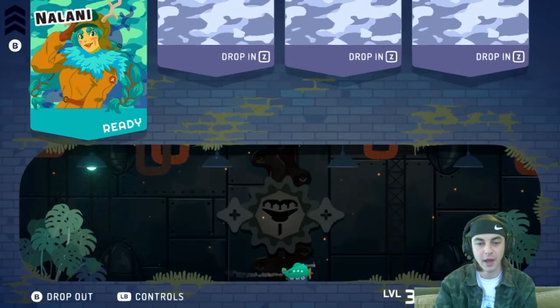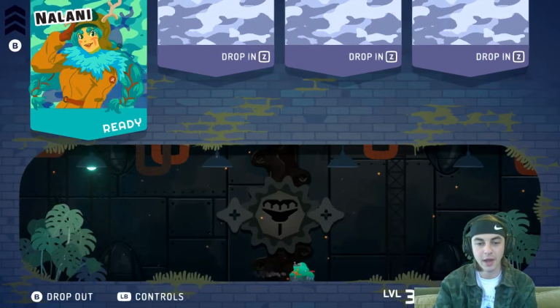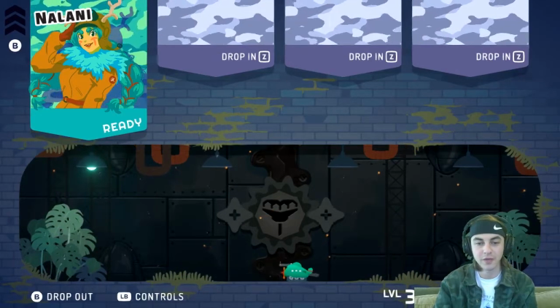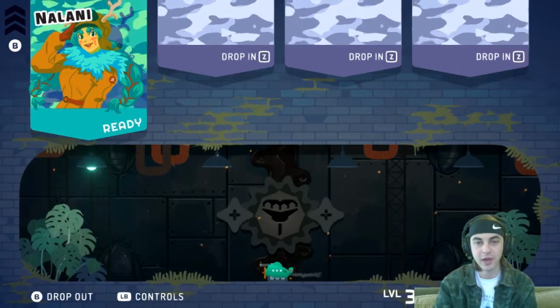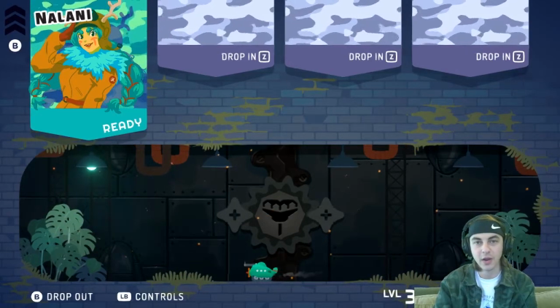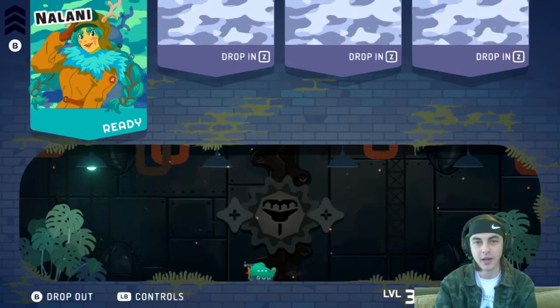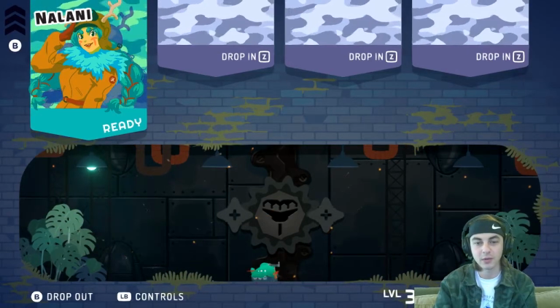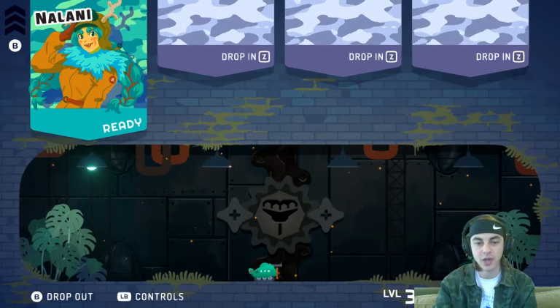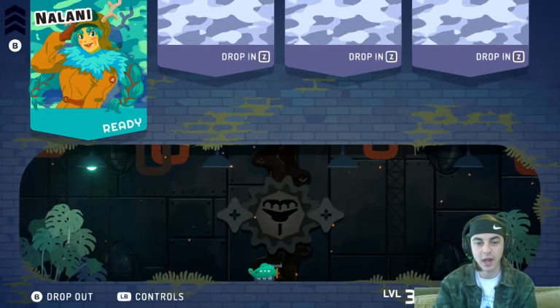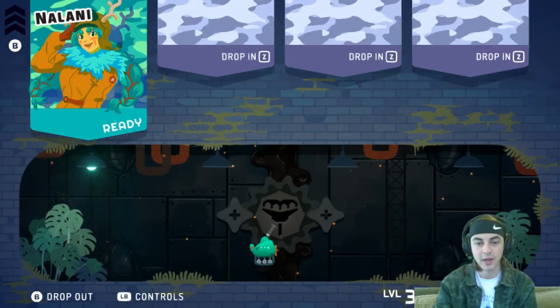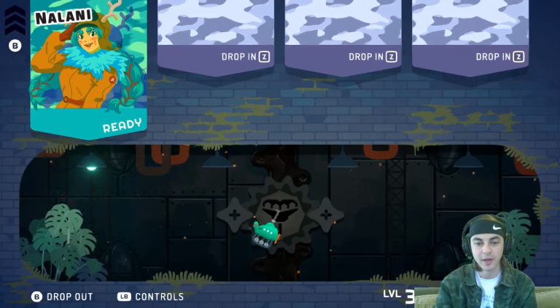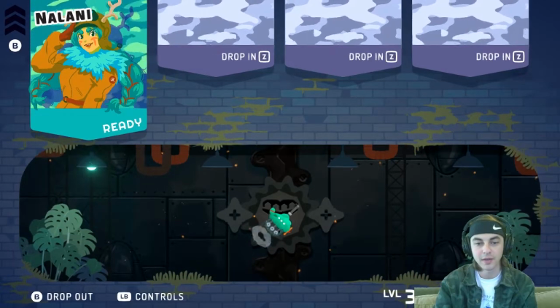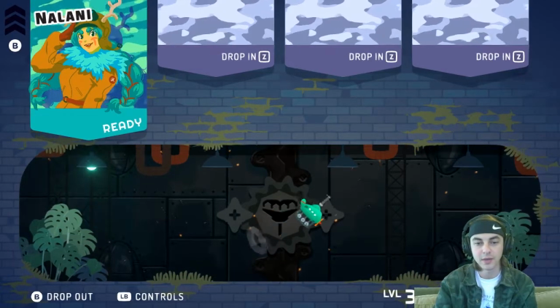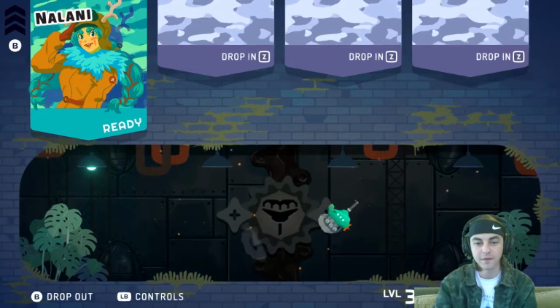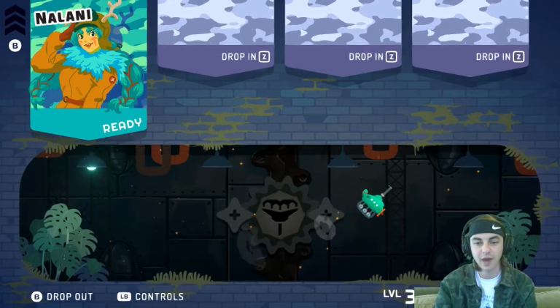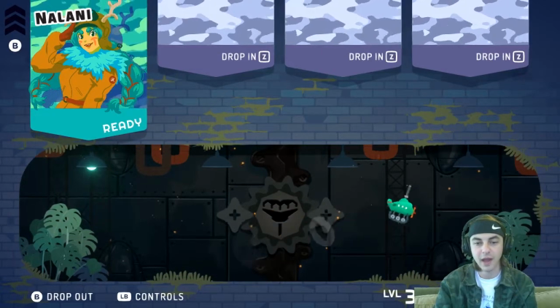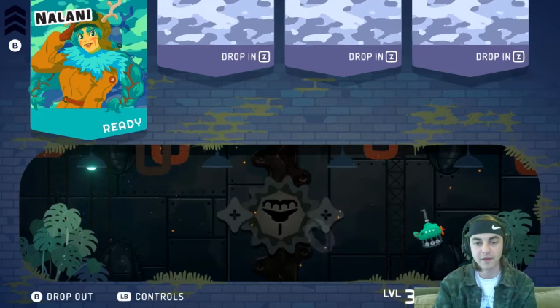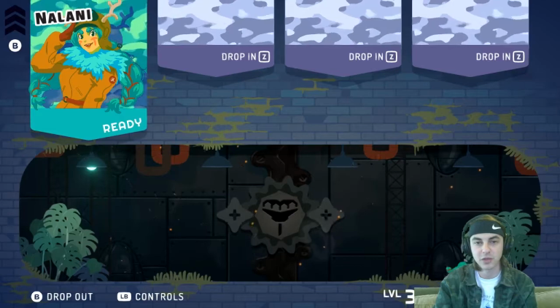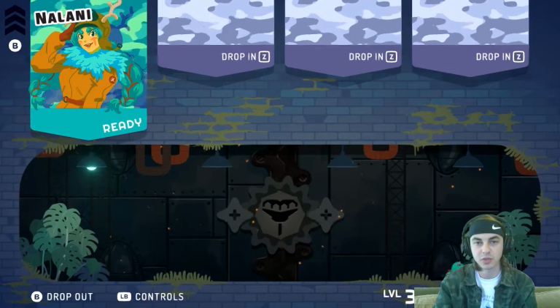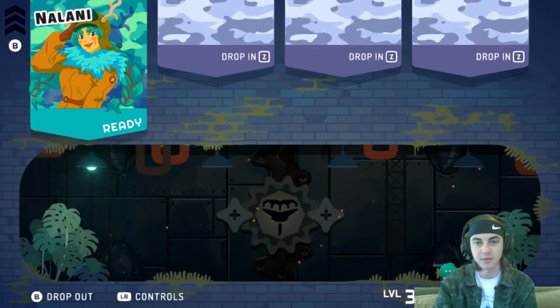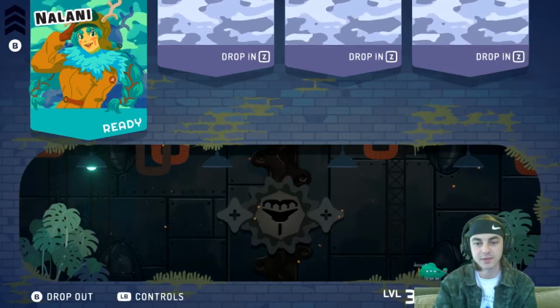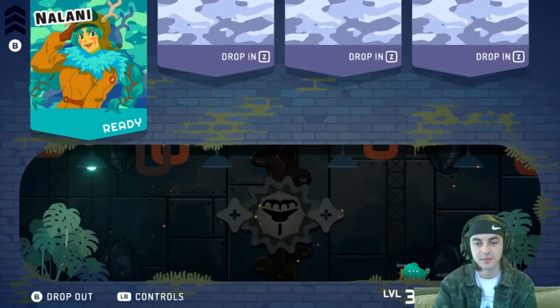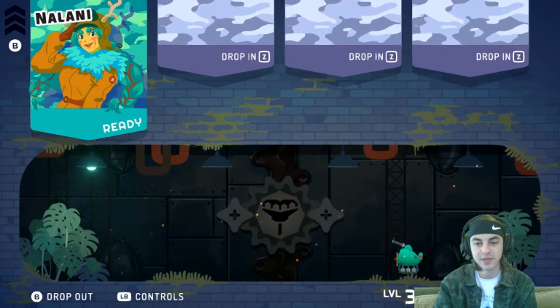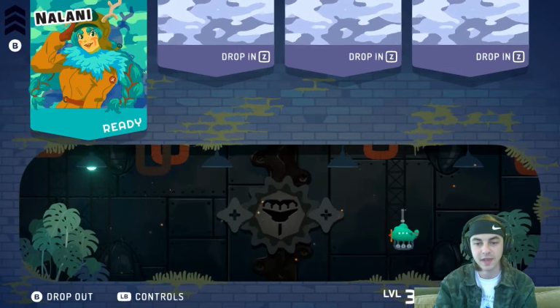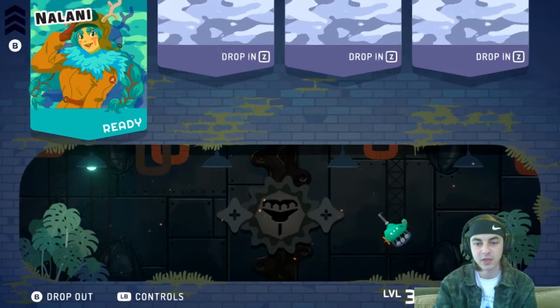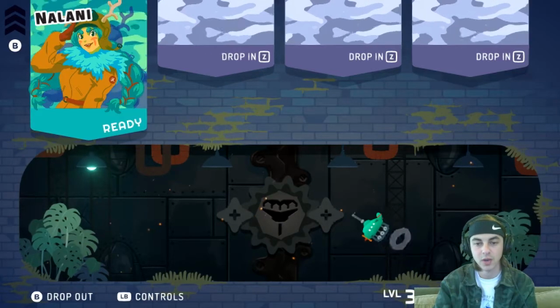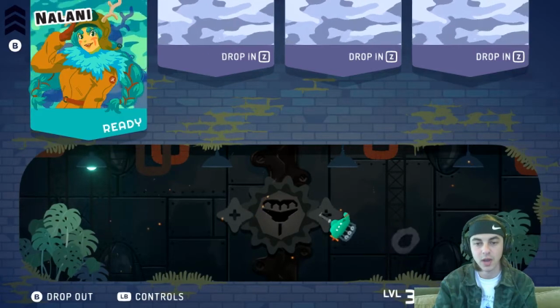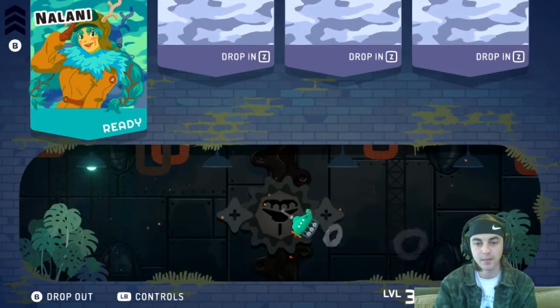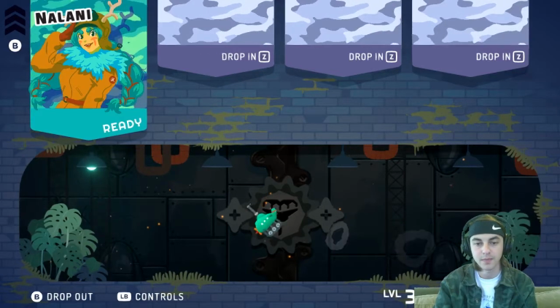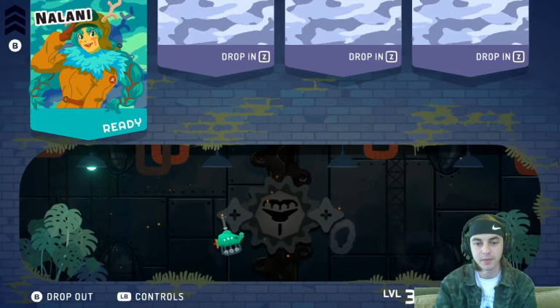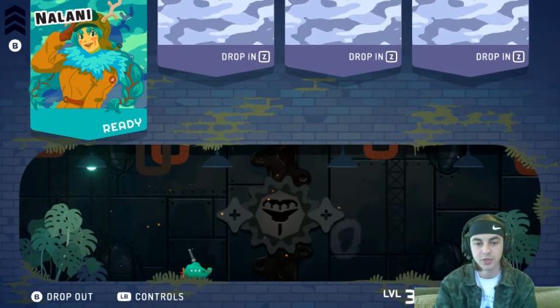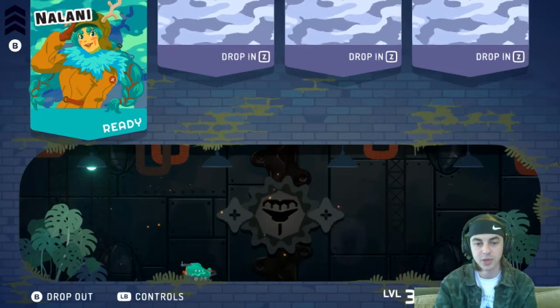If you can't already, I would try doing five triple jumps just like that — short hop, then jump, jump.